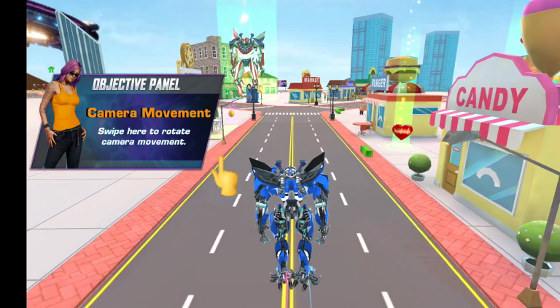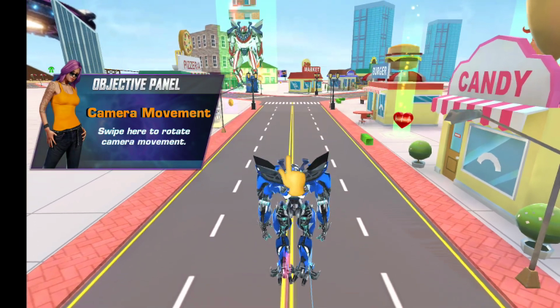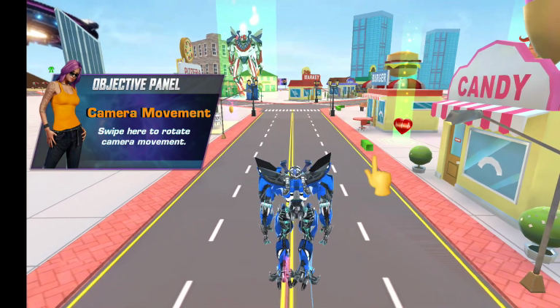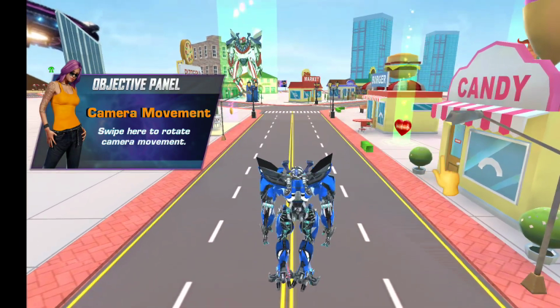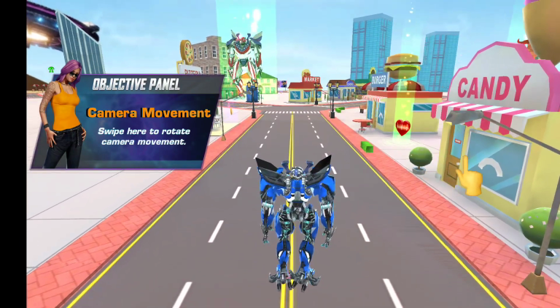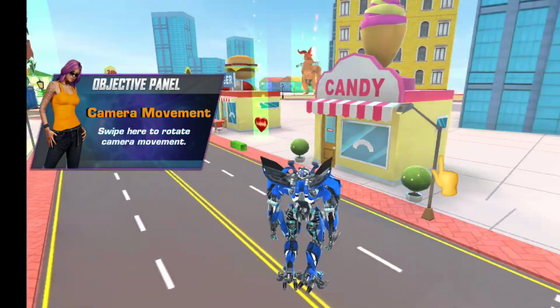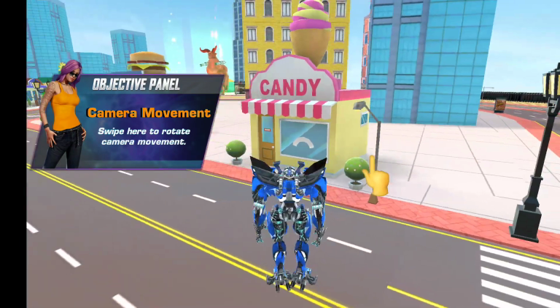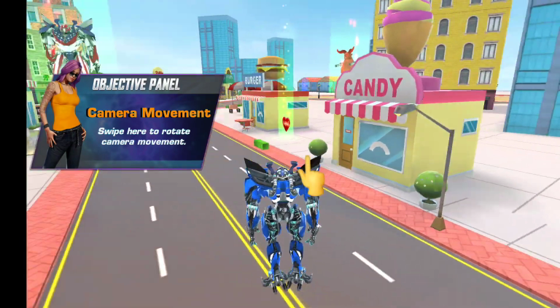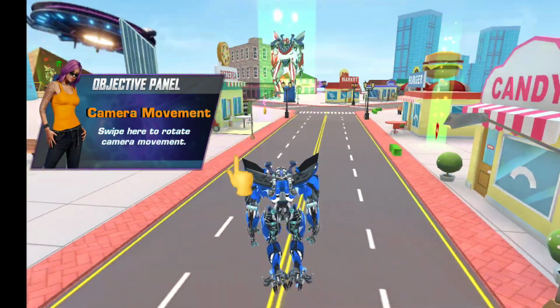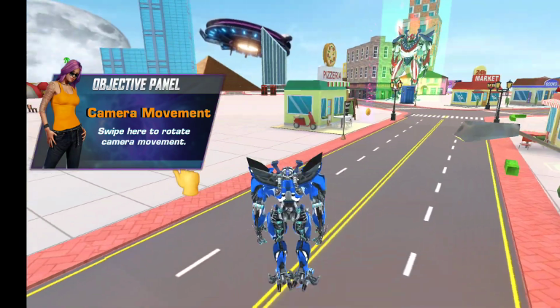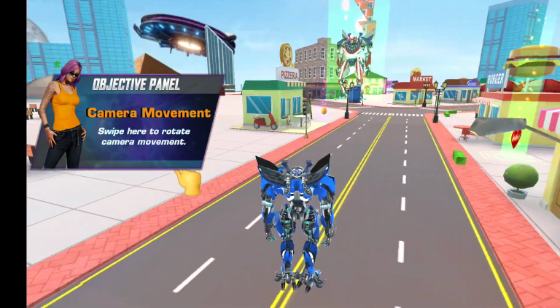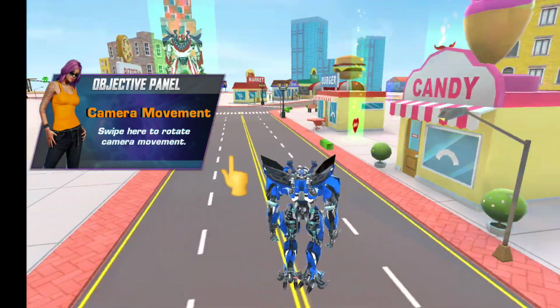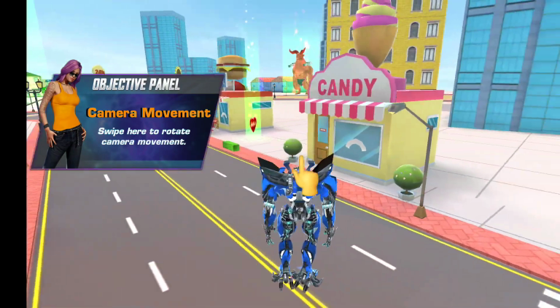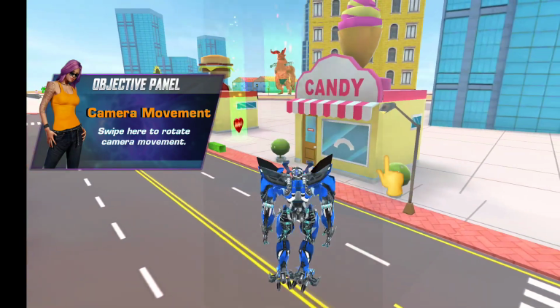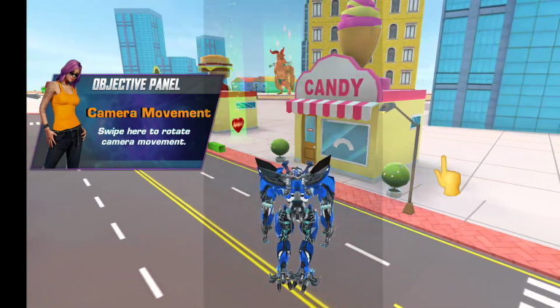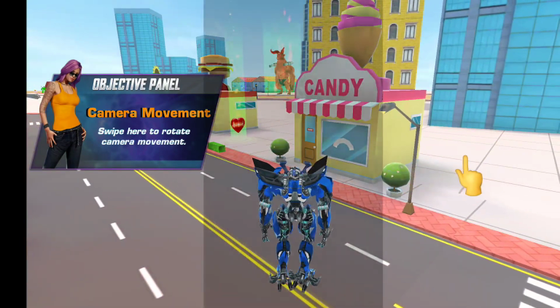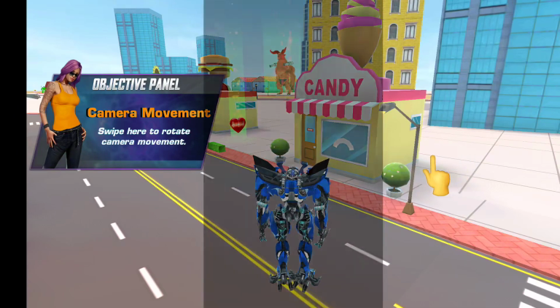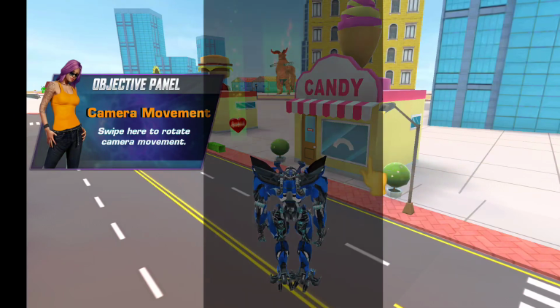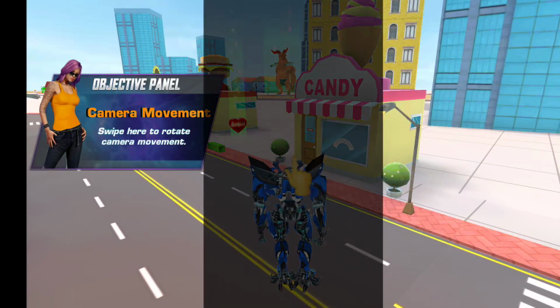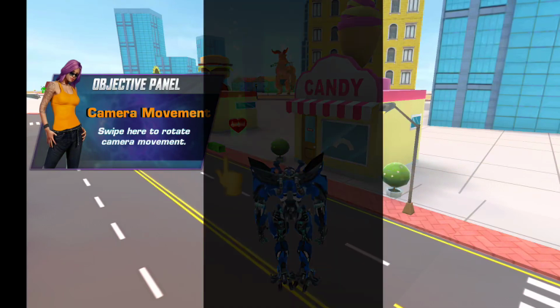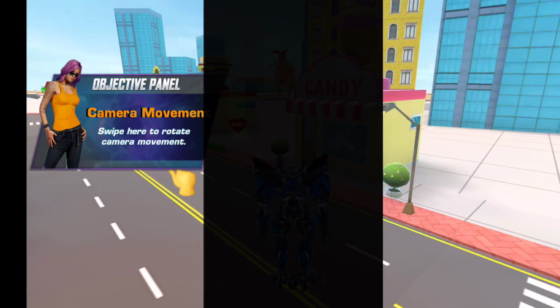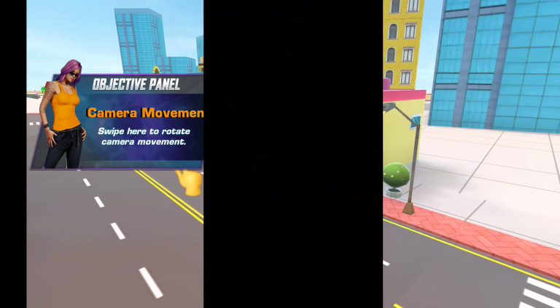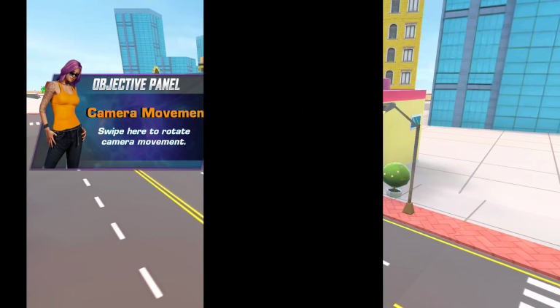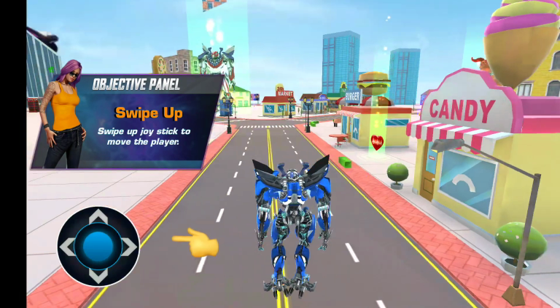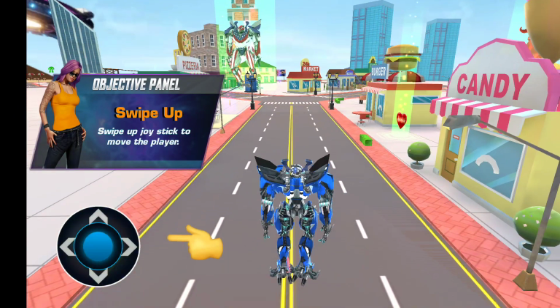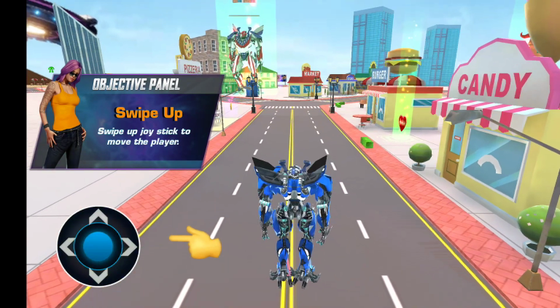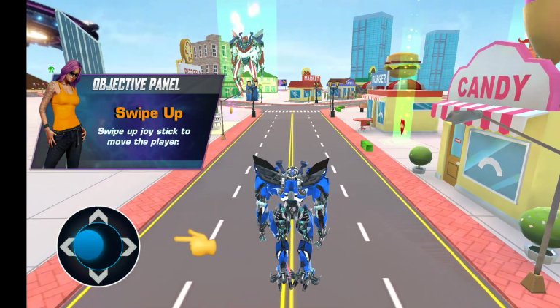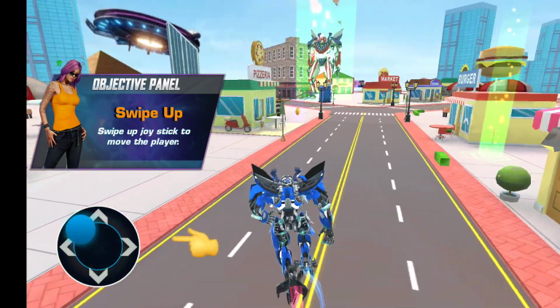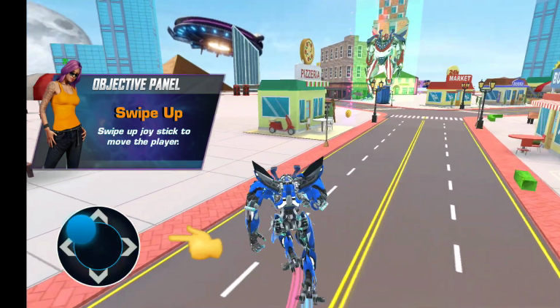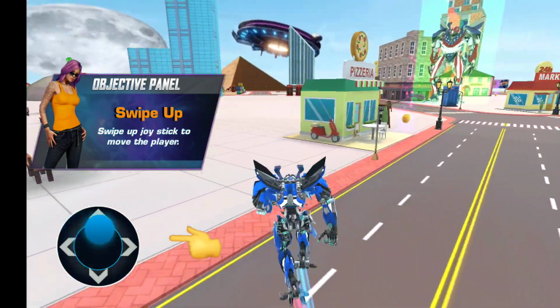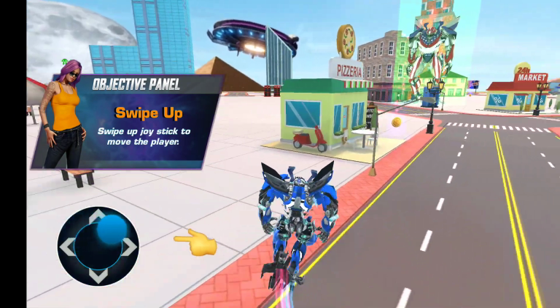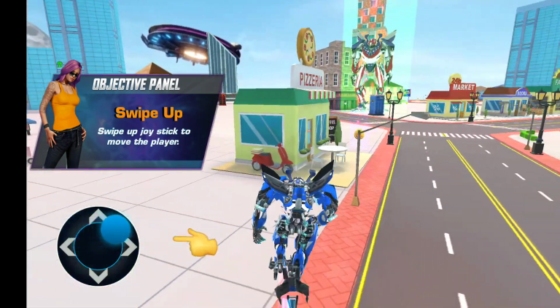Swipe here to rotate the camera movement. Swipe up on the joystick to move the player.